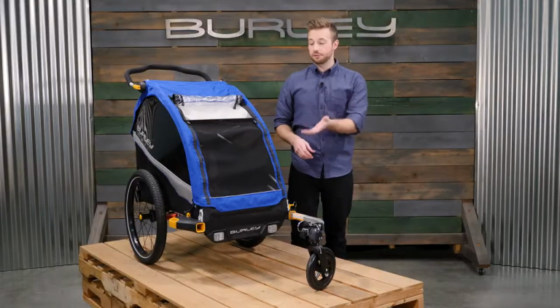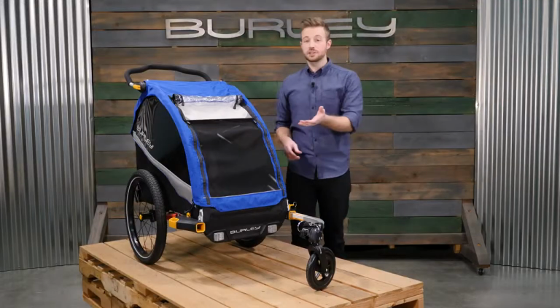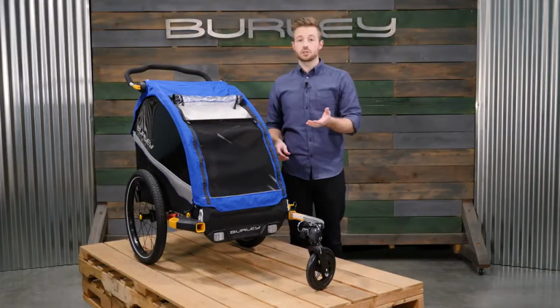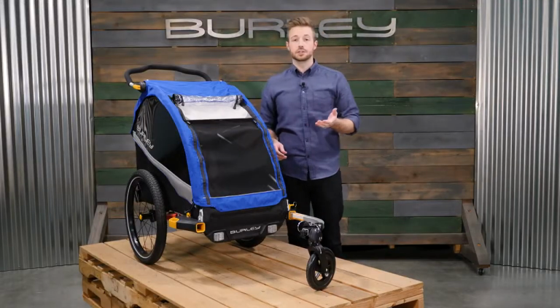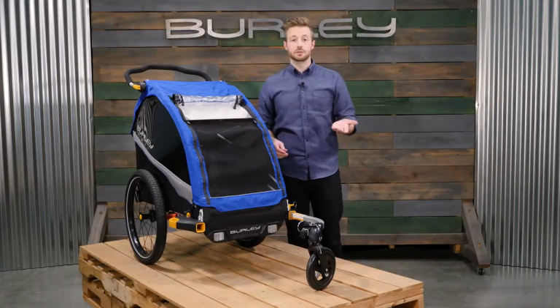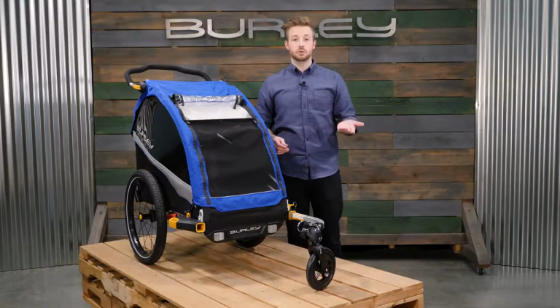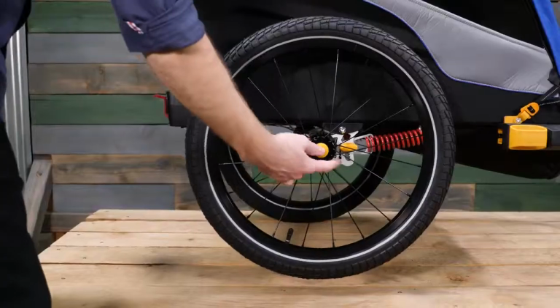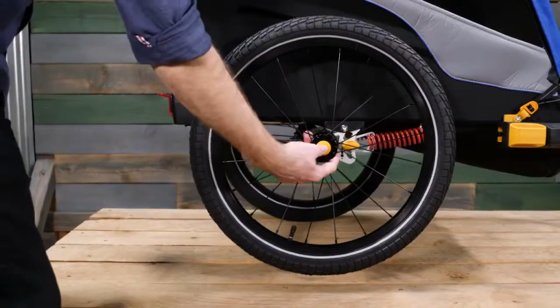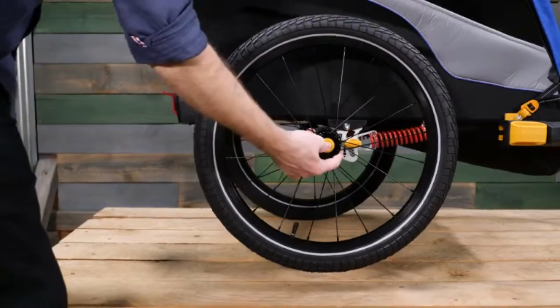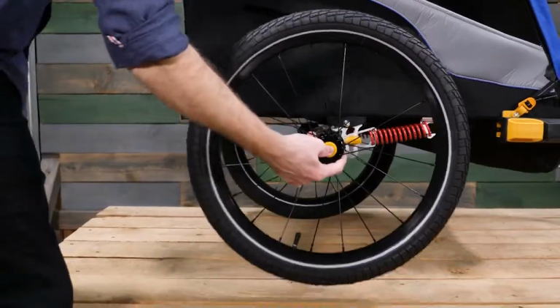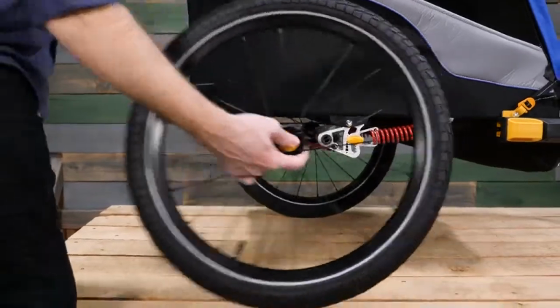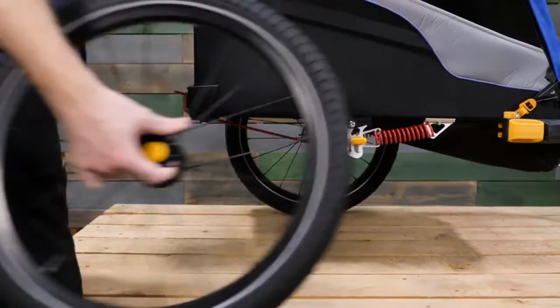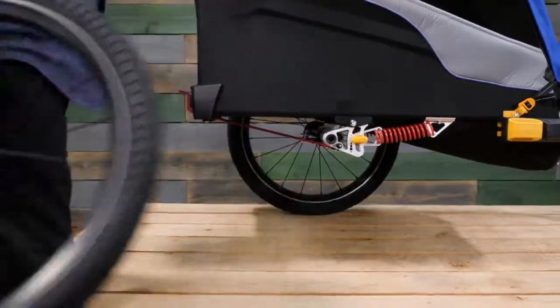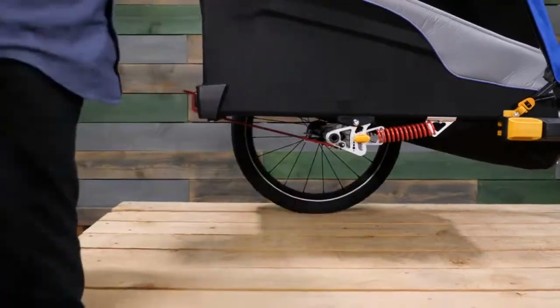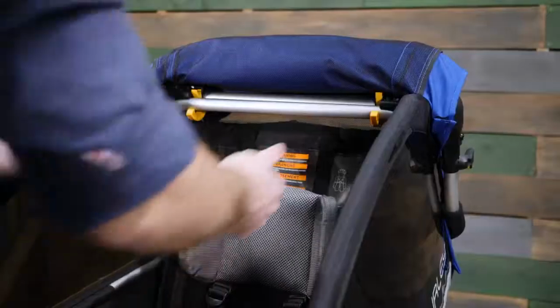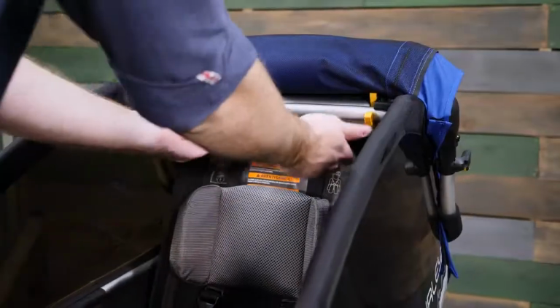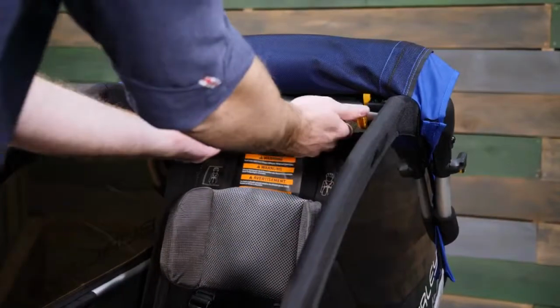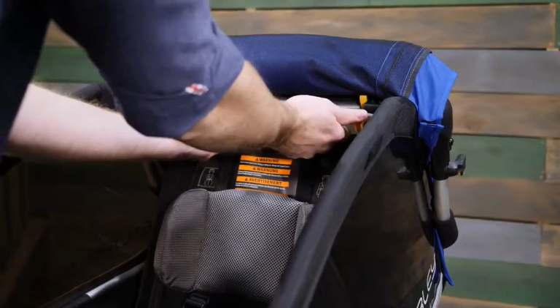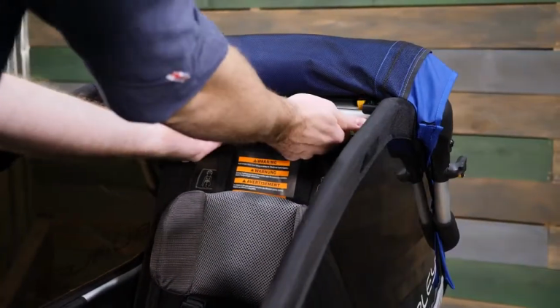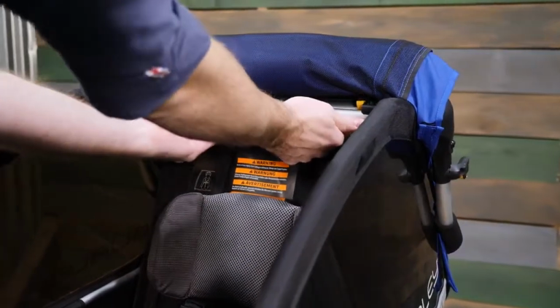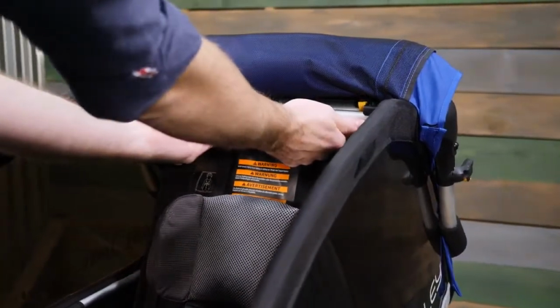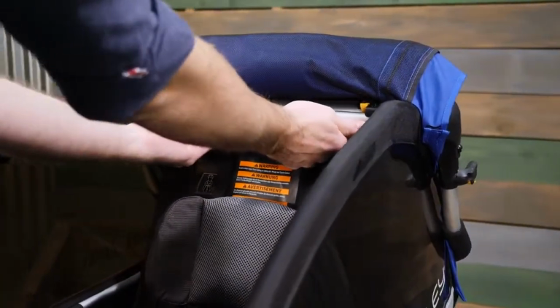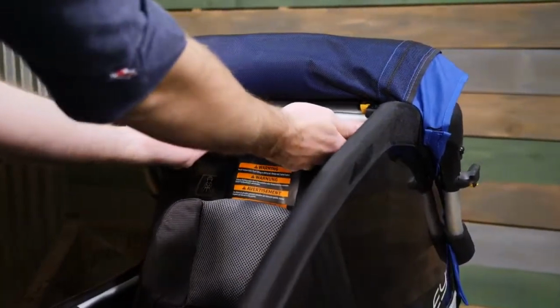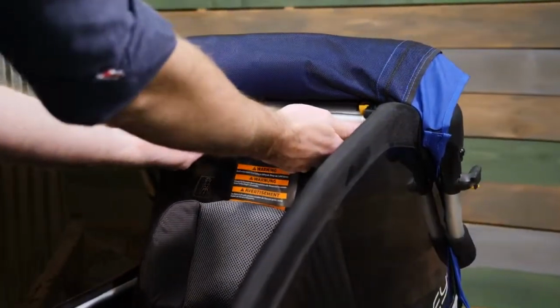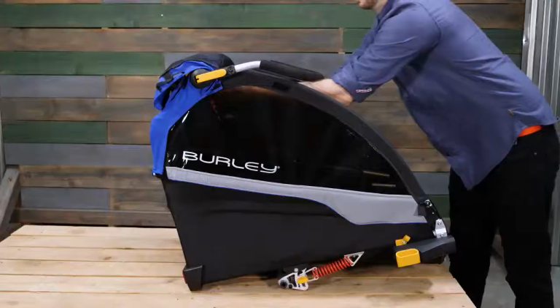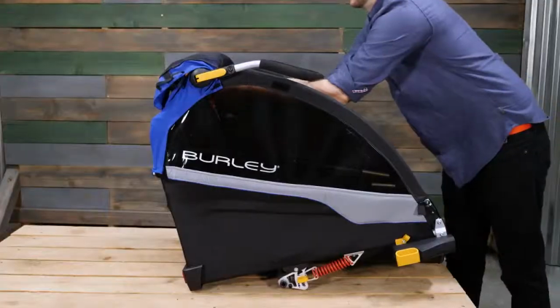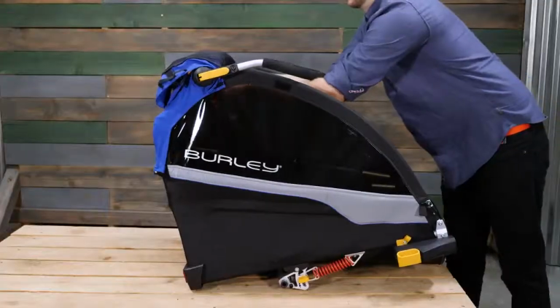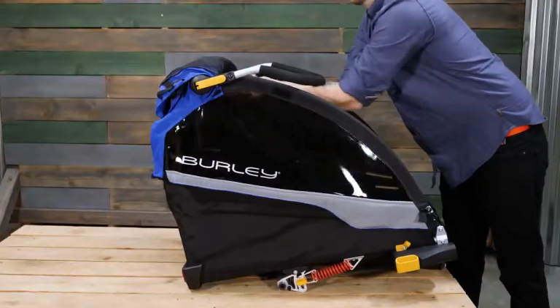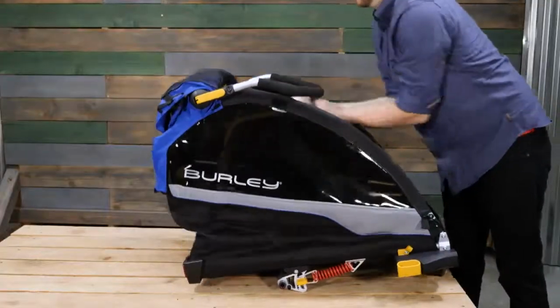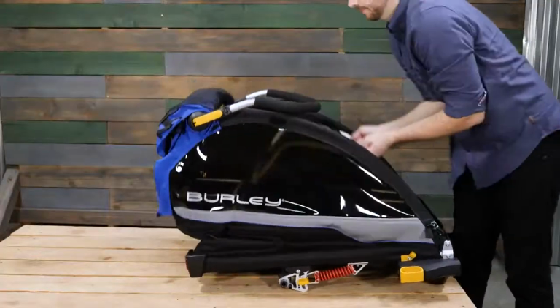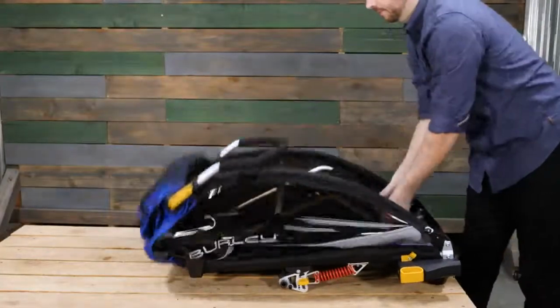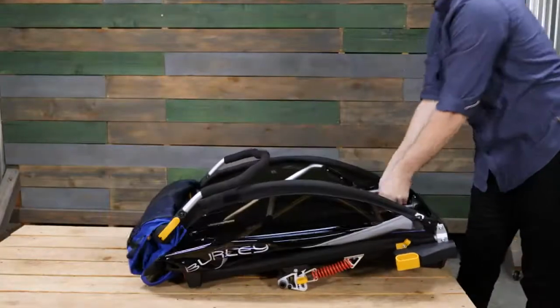For easy storage, remove the 20-inch premium push-by front wheels, and from the front of the trailer, press the release latches and pull the rear frame through to fold flat.